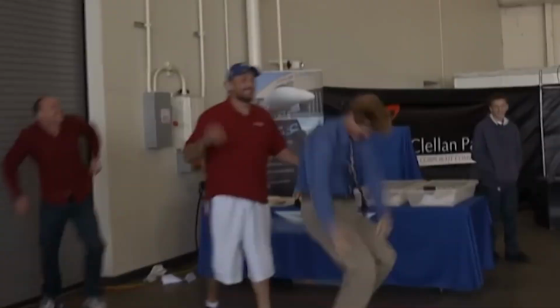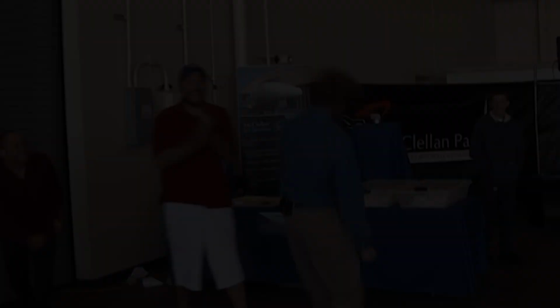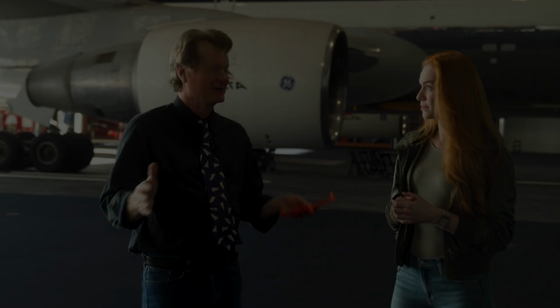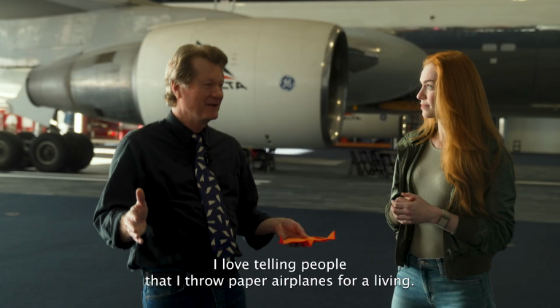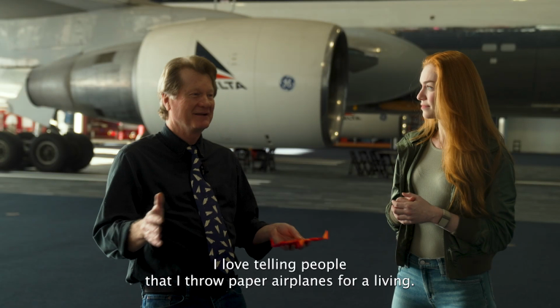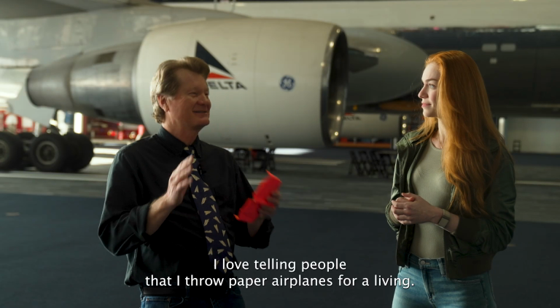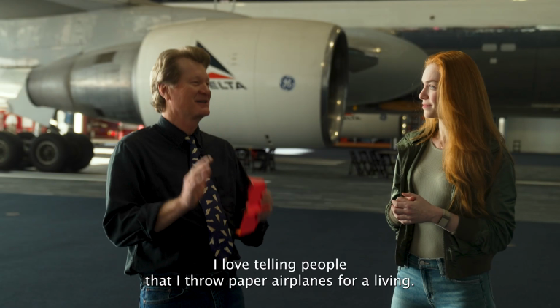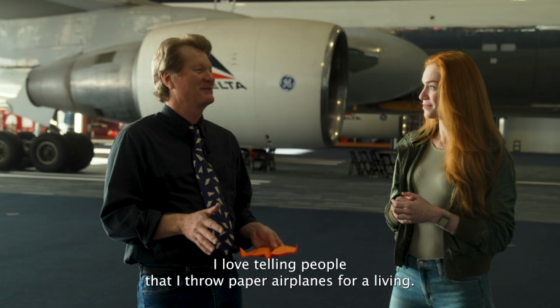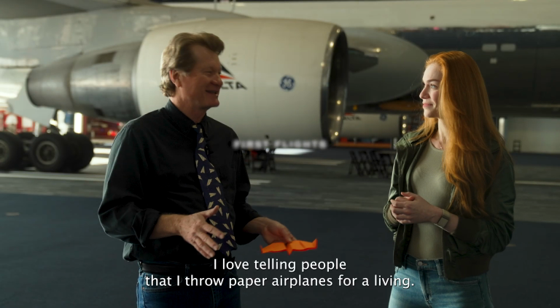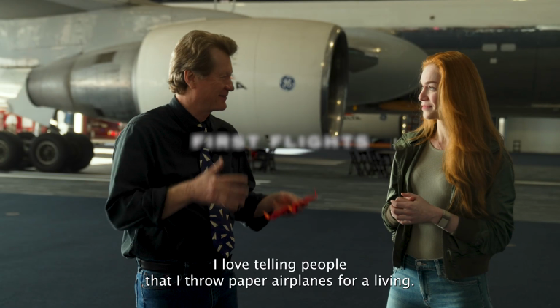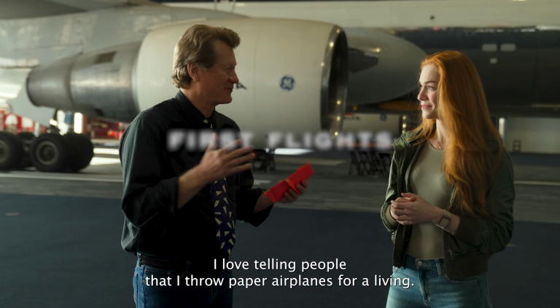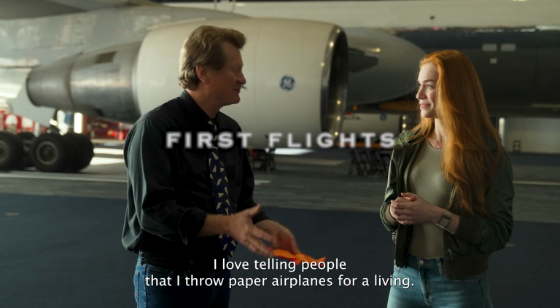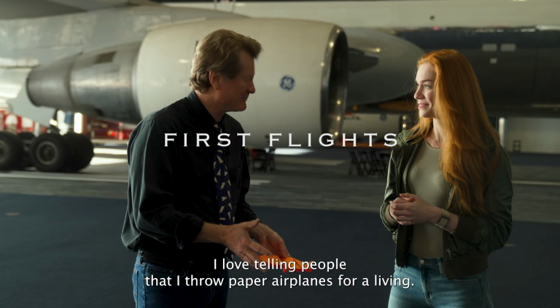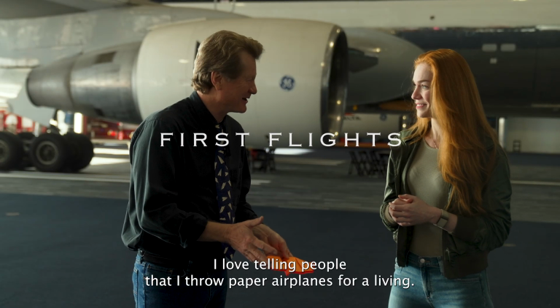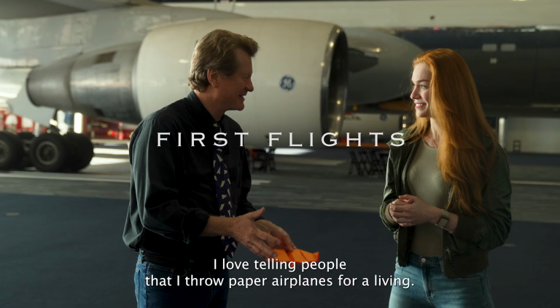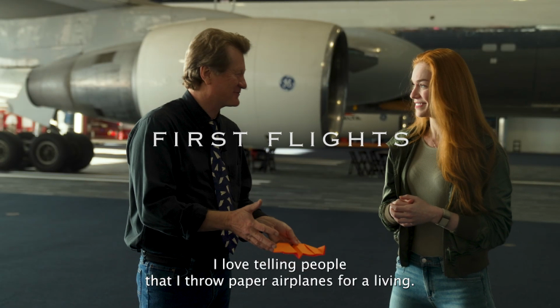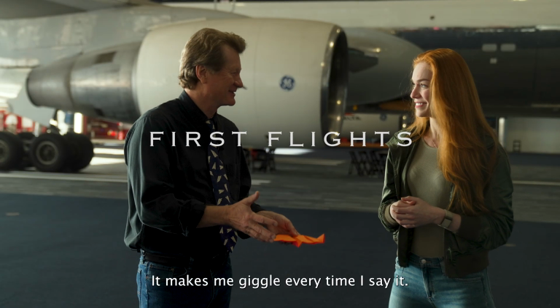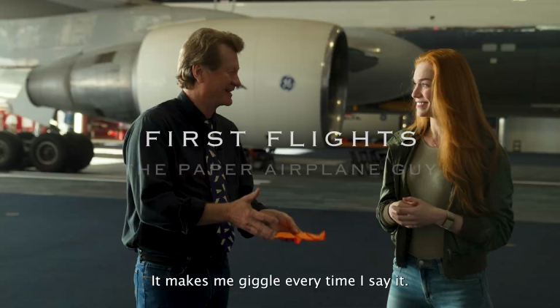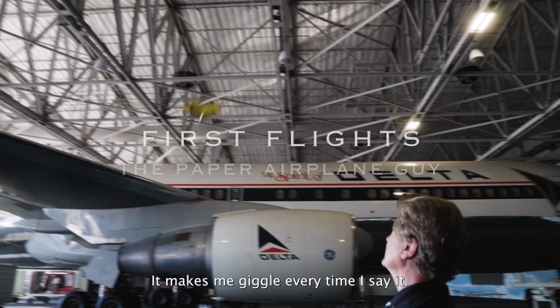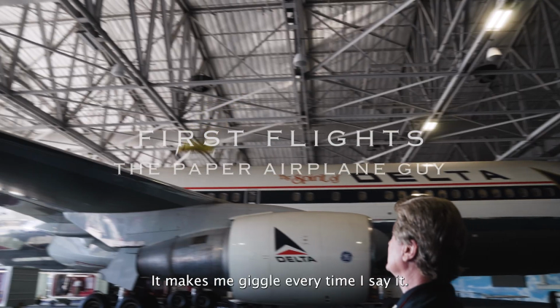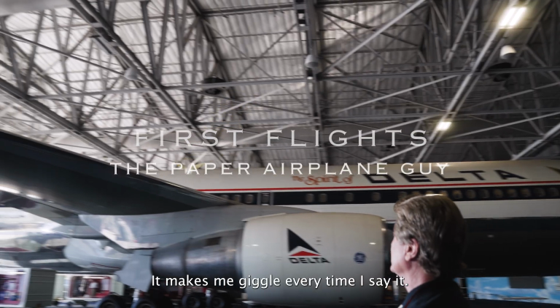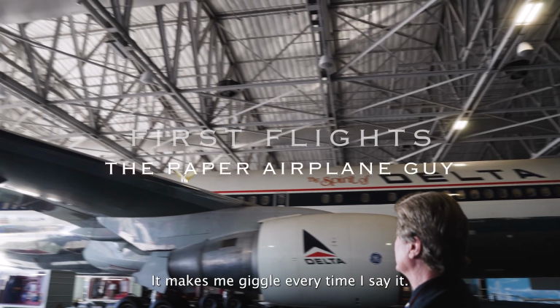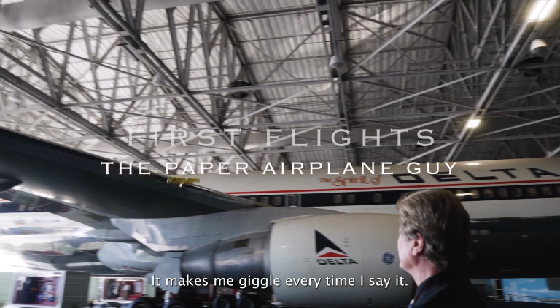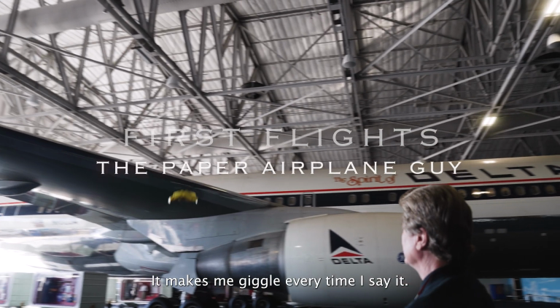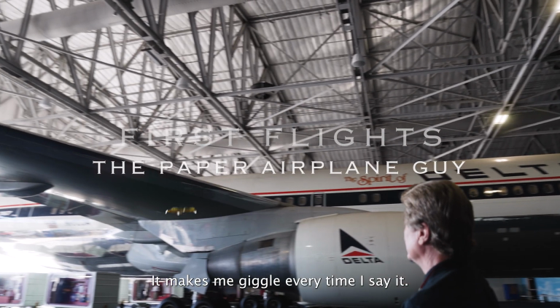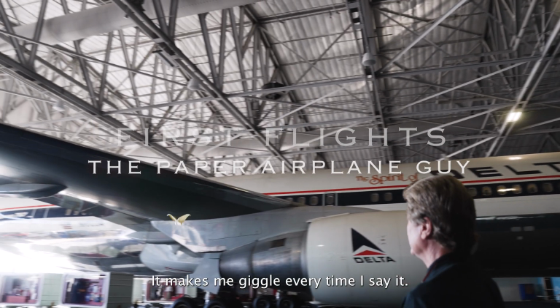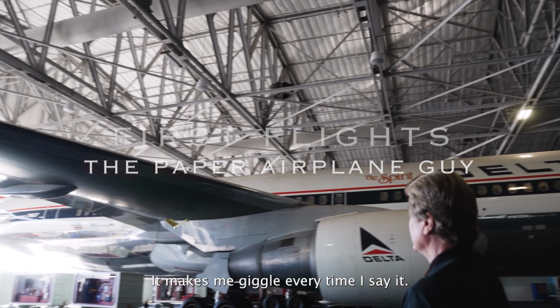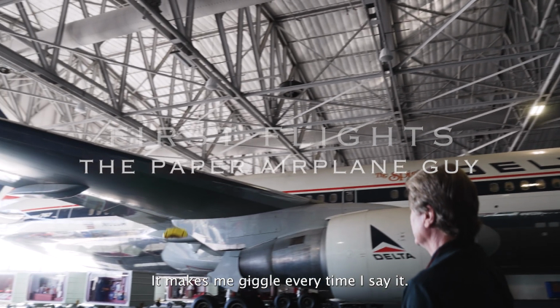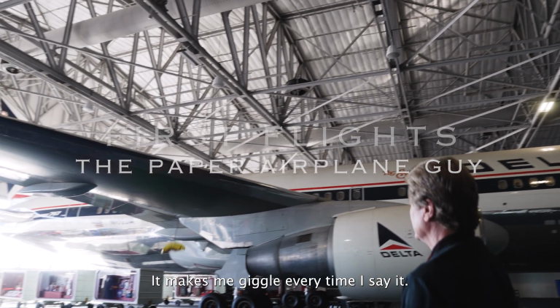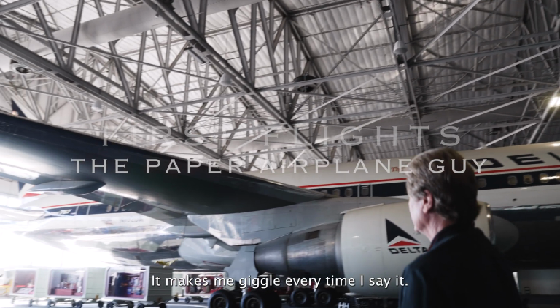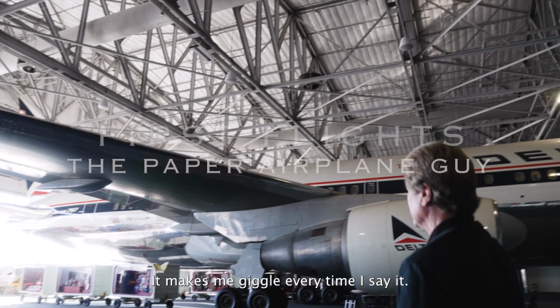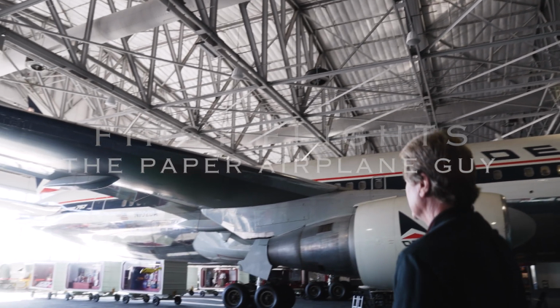I love telling people that I throw paper airplanes for a living. It makes me giggle every time I say it.